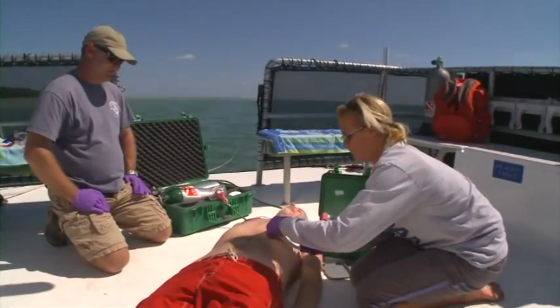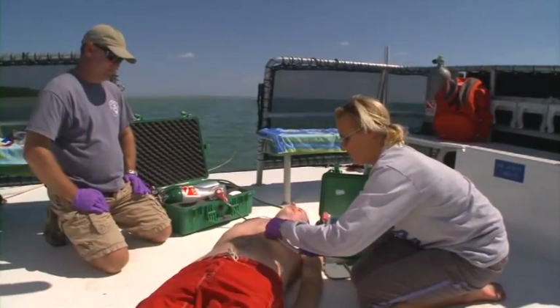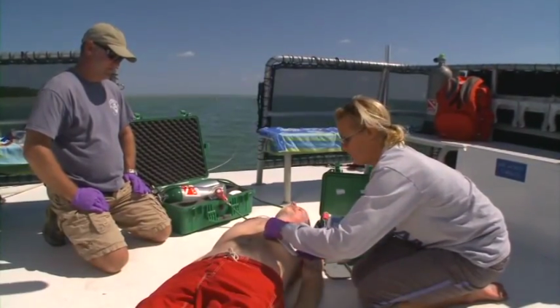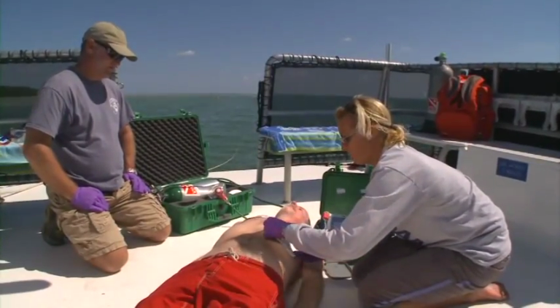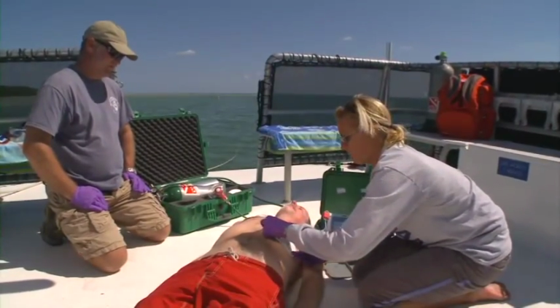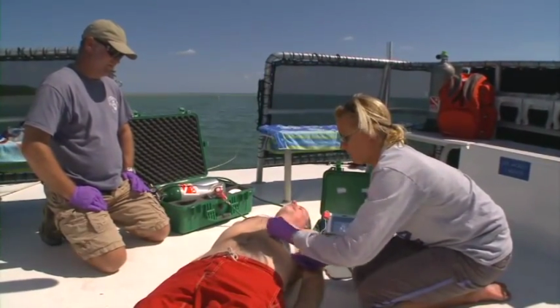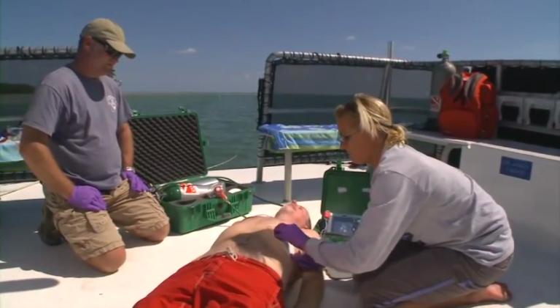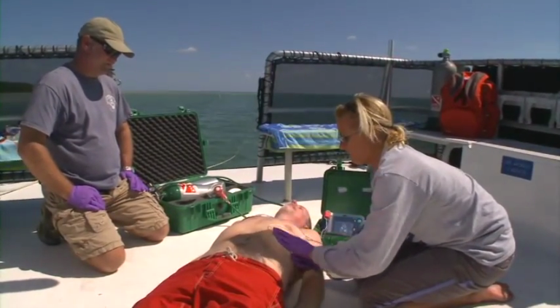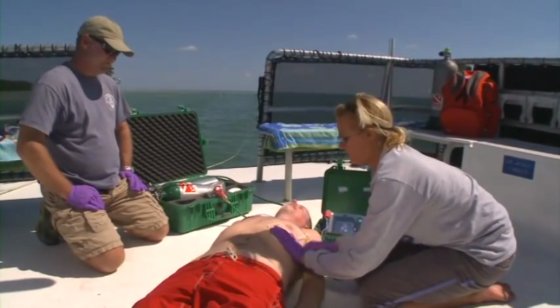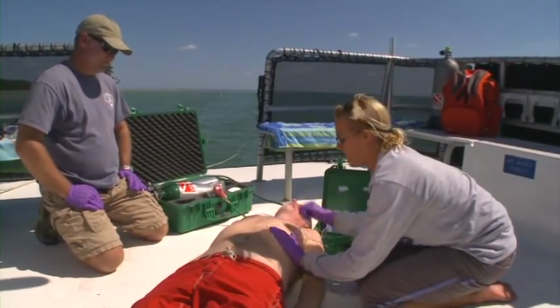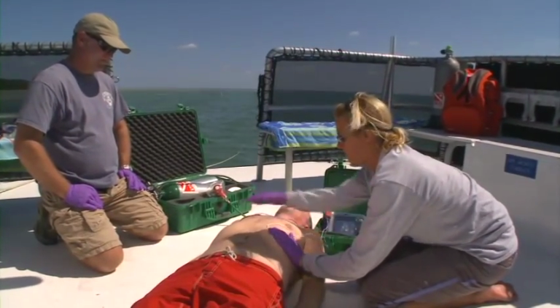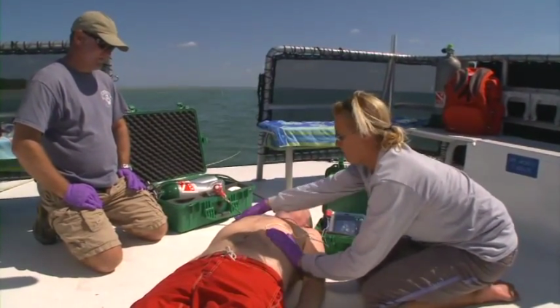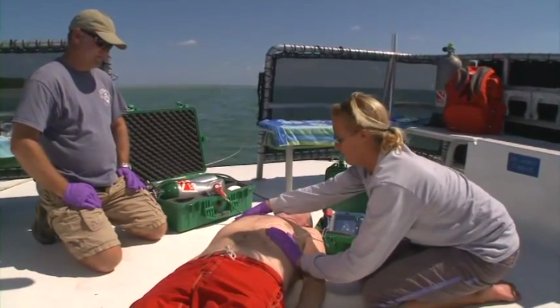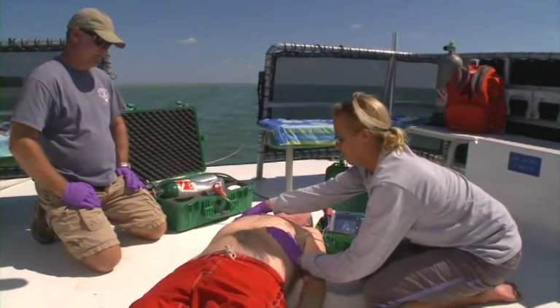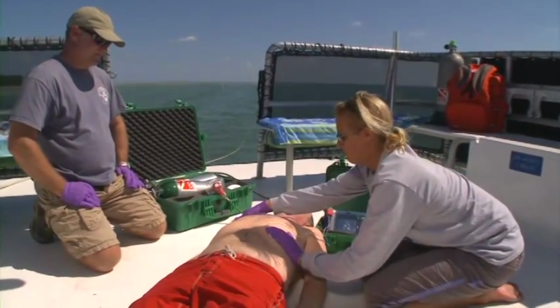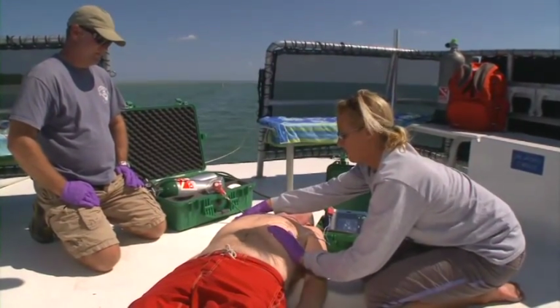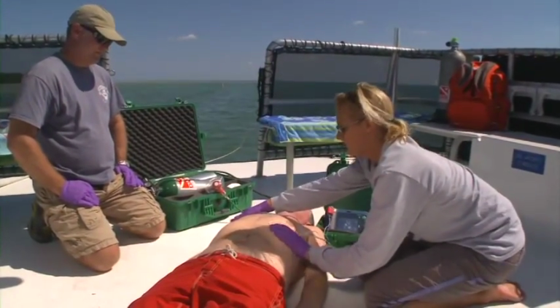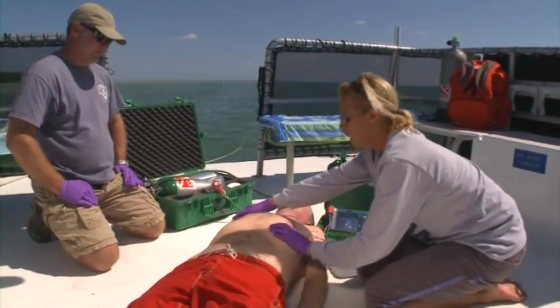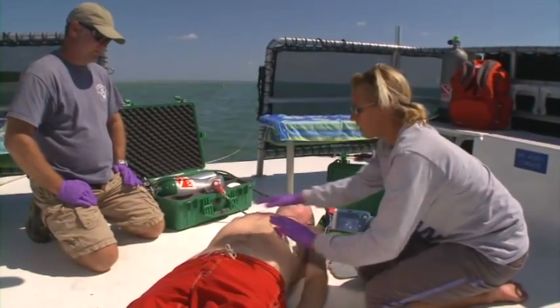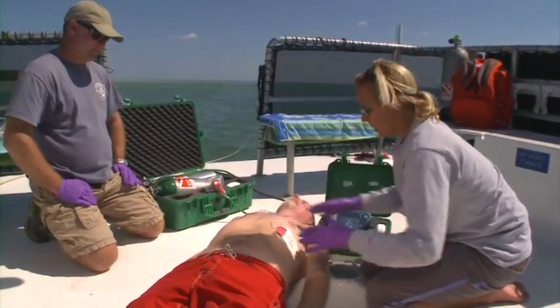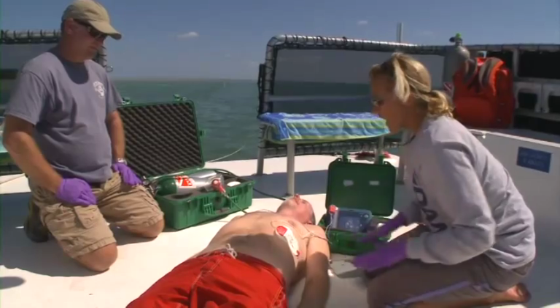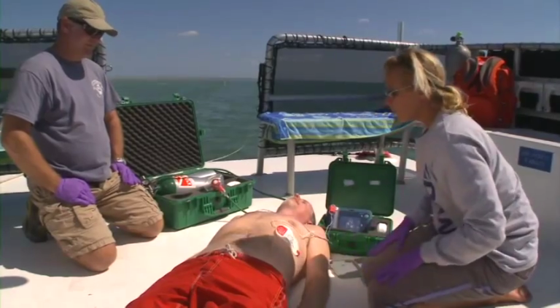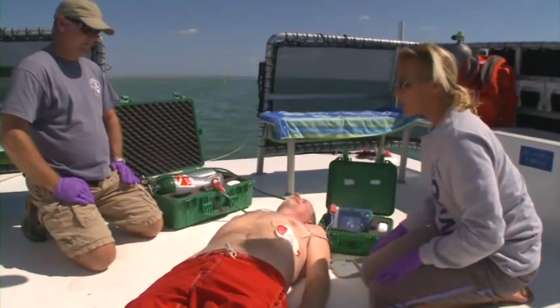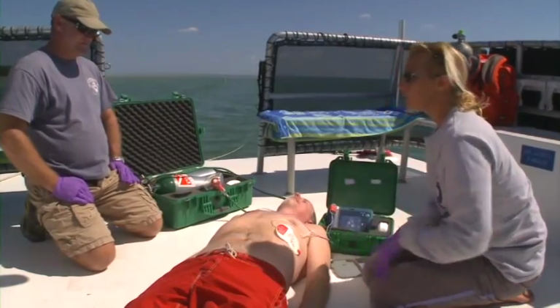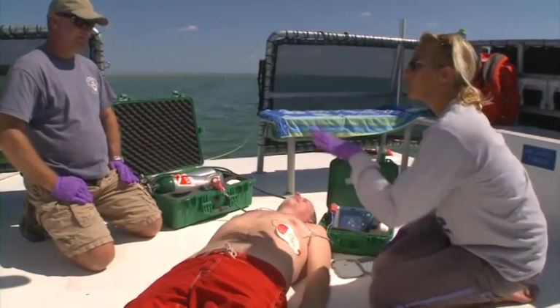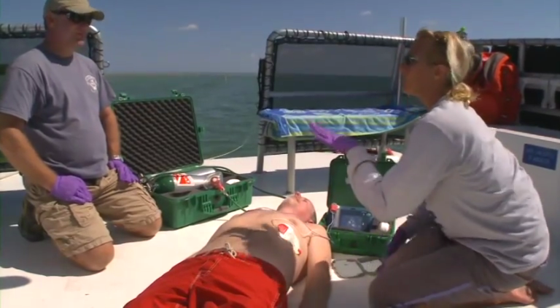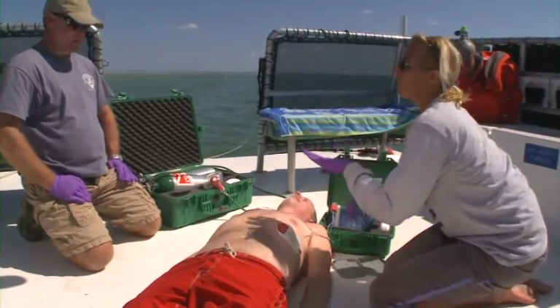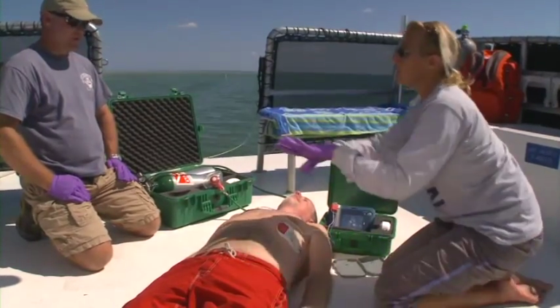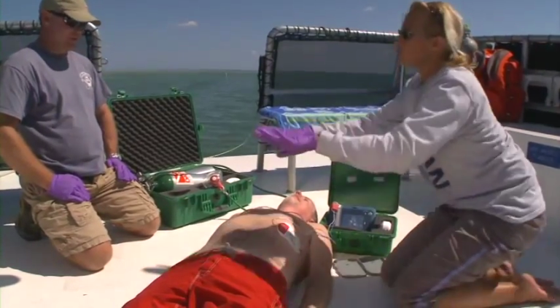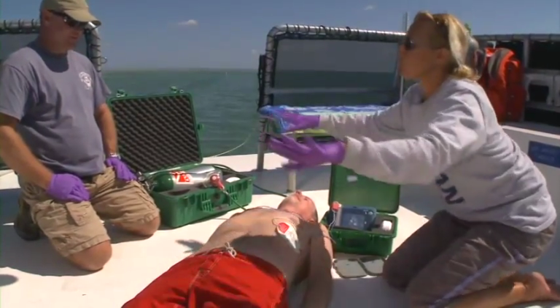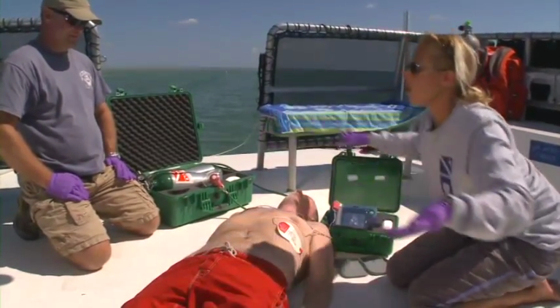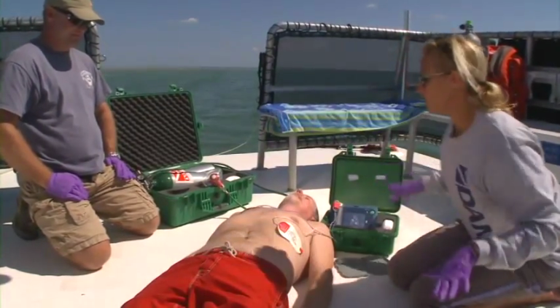If an AED unit is available, deploy it. Discuss other training opportunities with your DAN instructor.